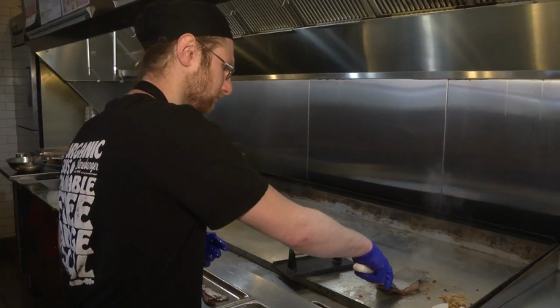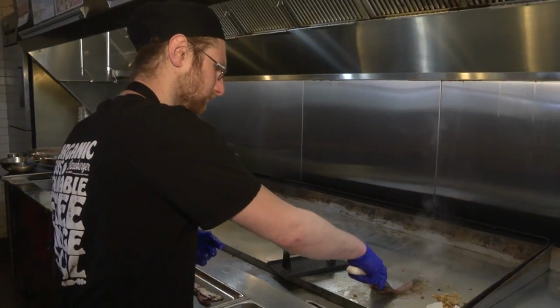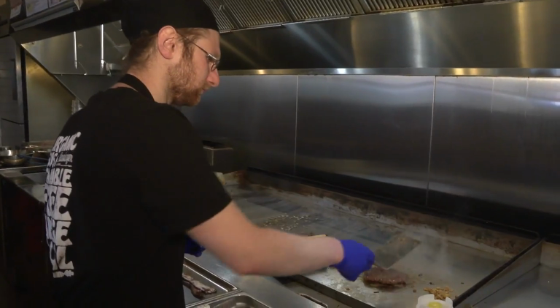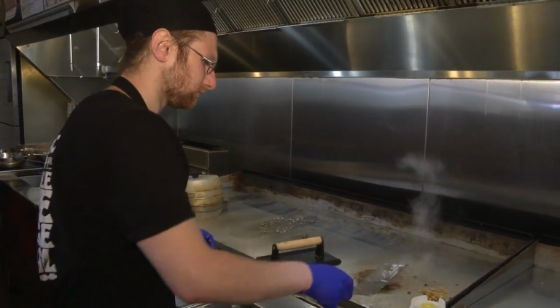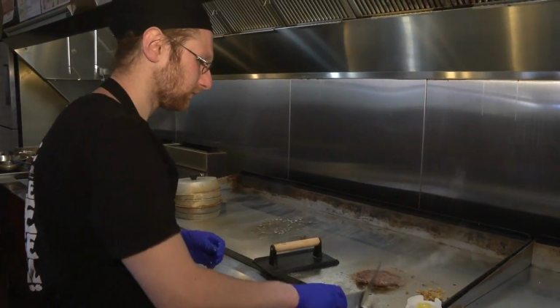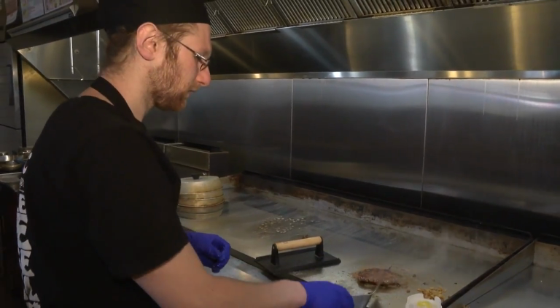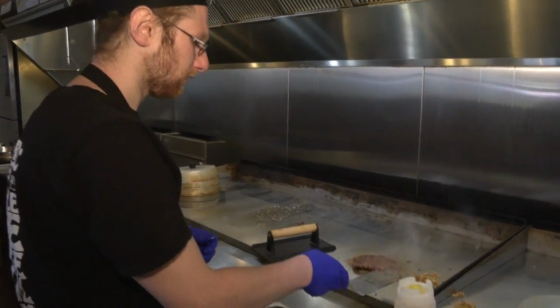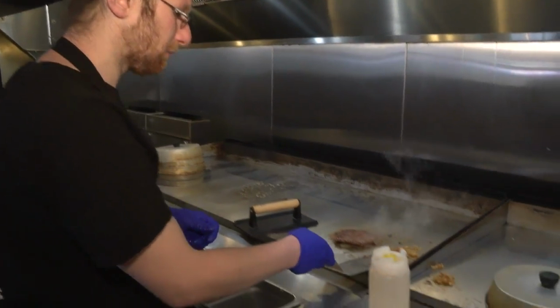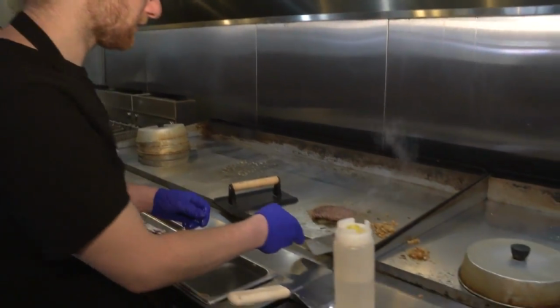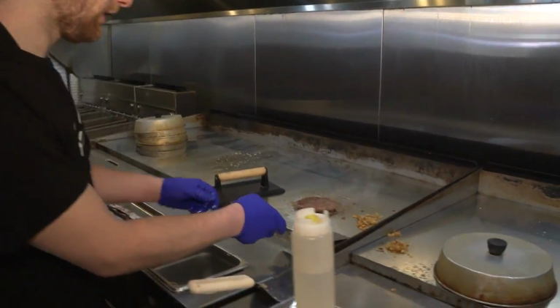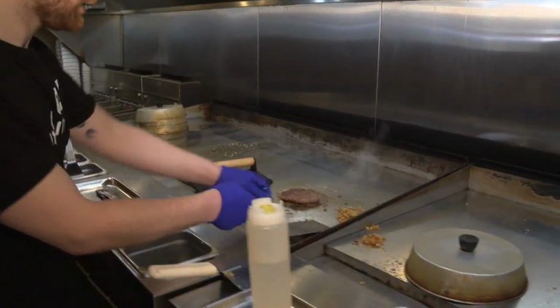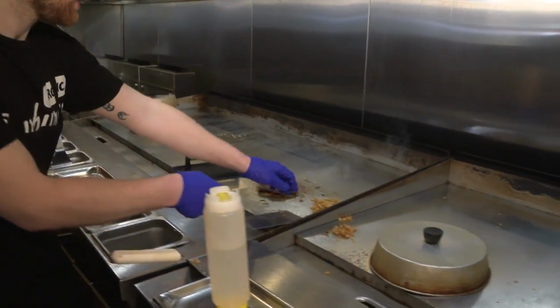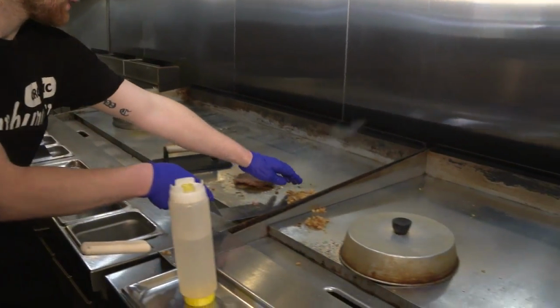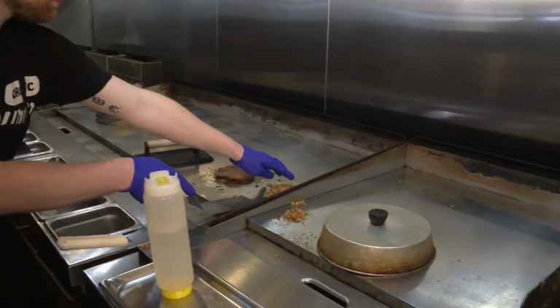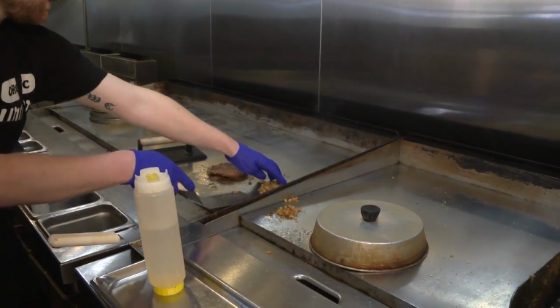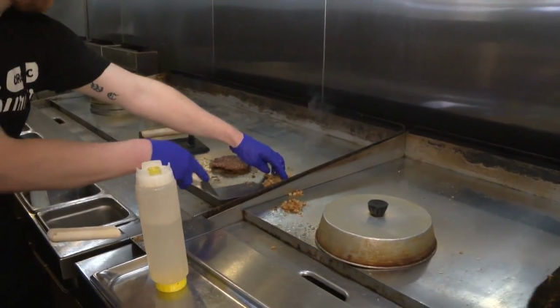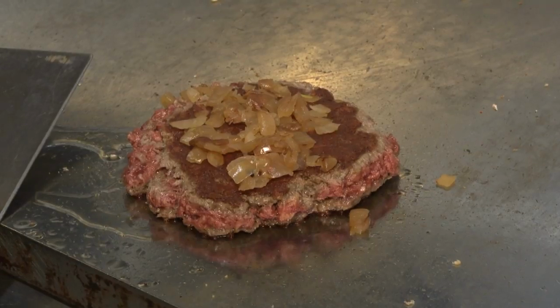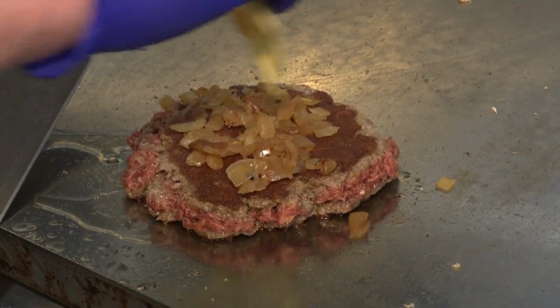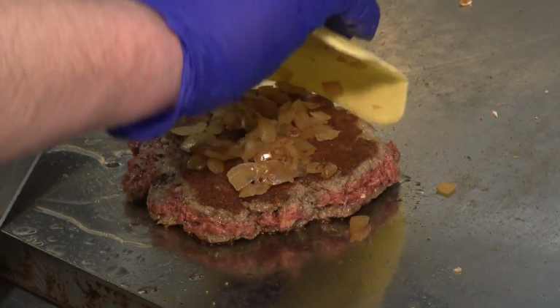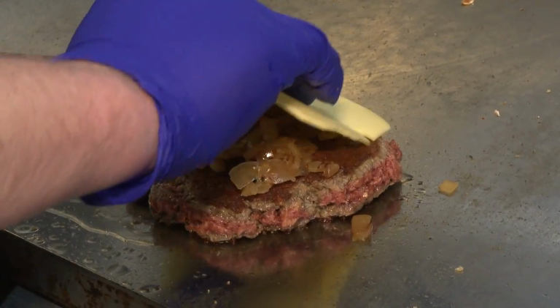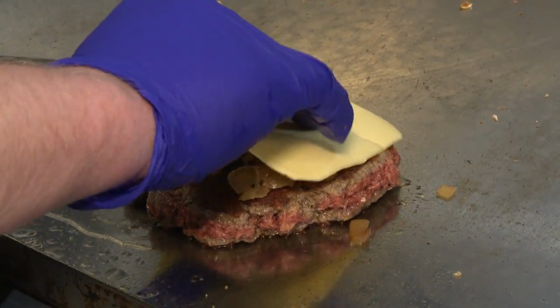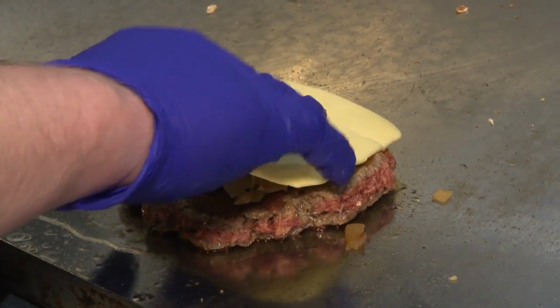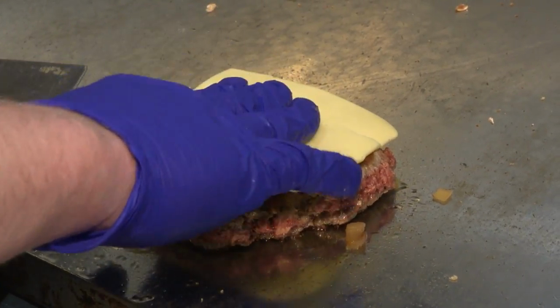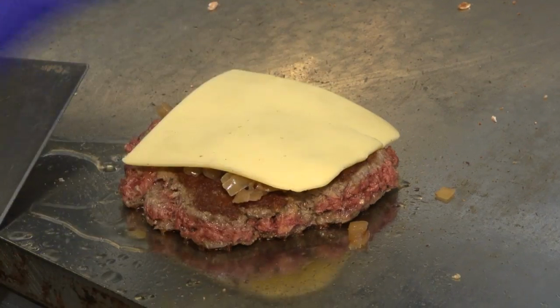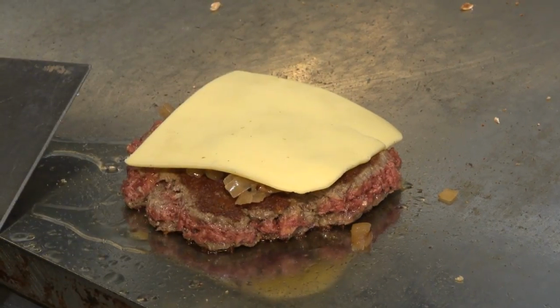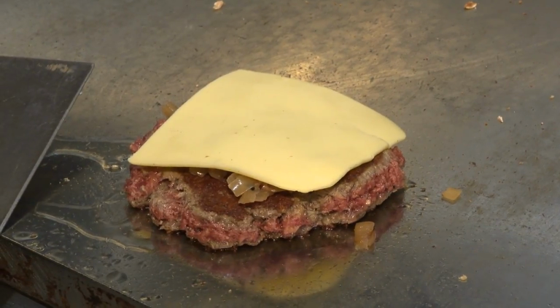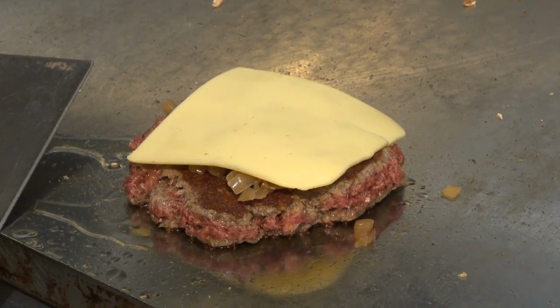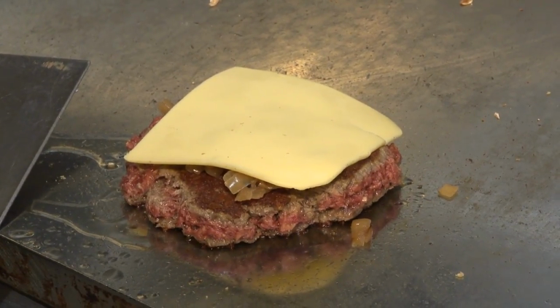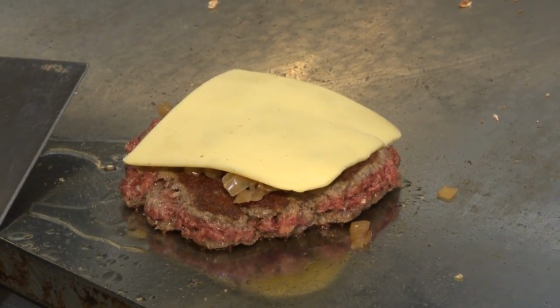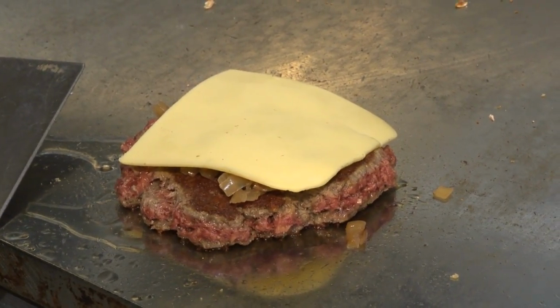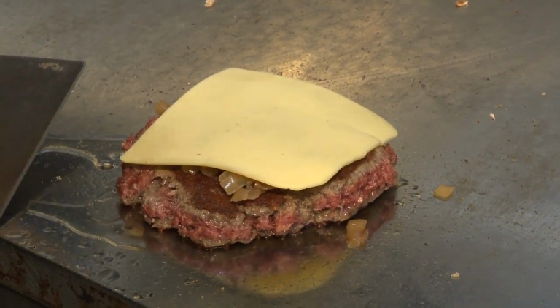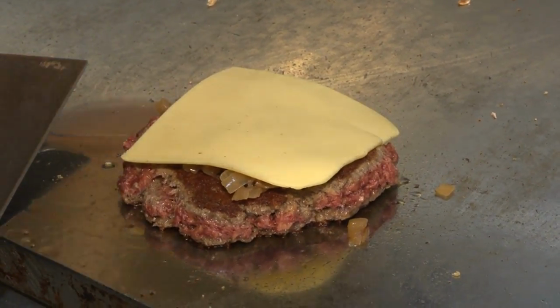Back in the kitchen, two grills are used — one for meat and the other for the vegan items like the Impossible Burger.